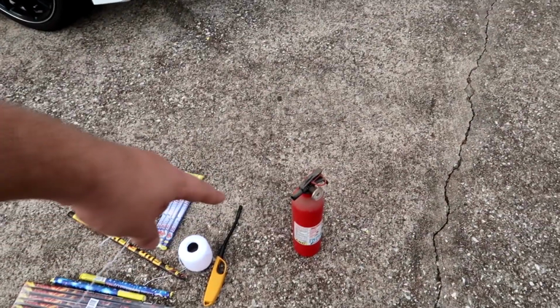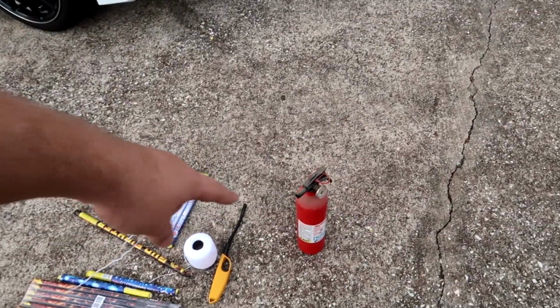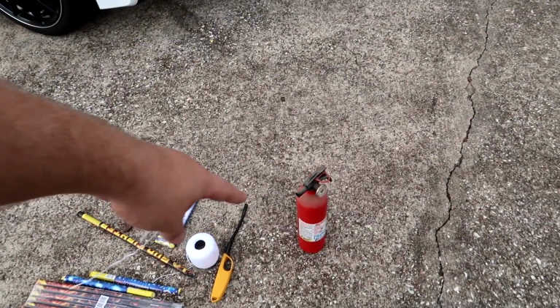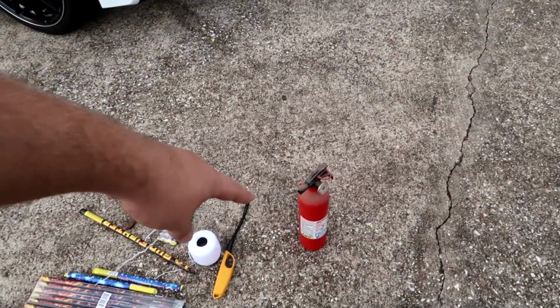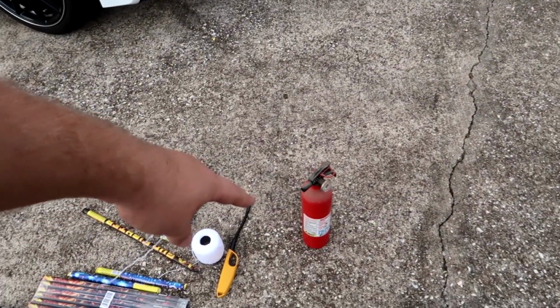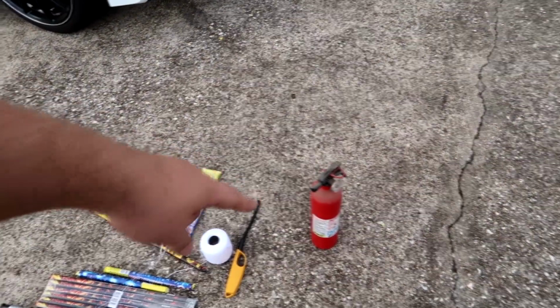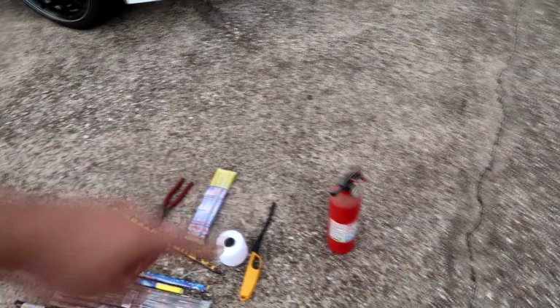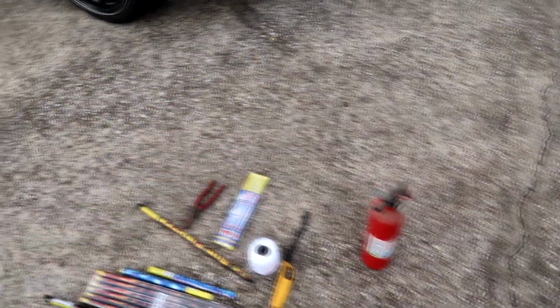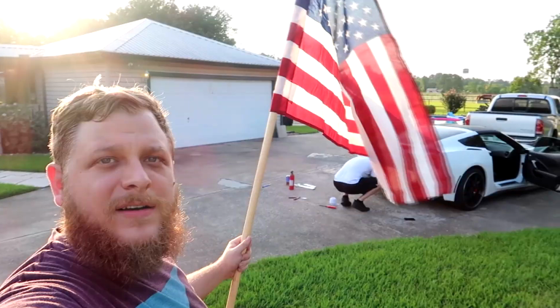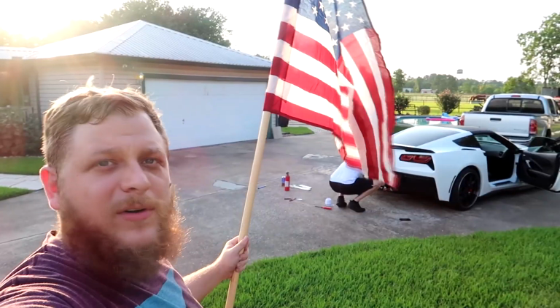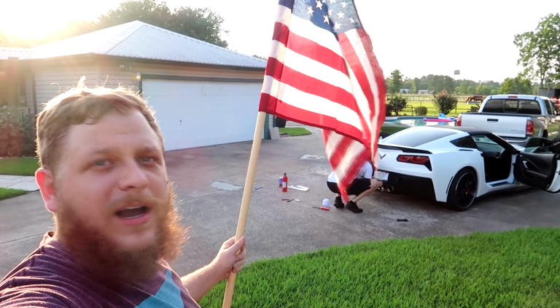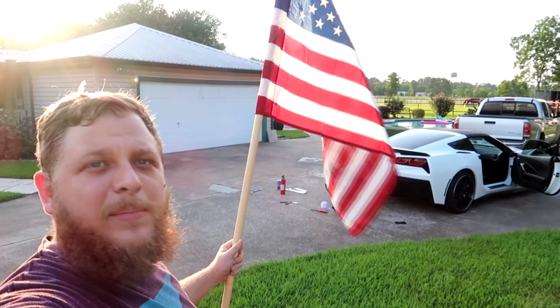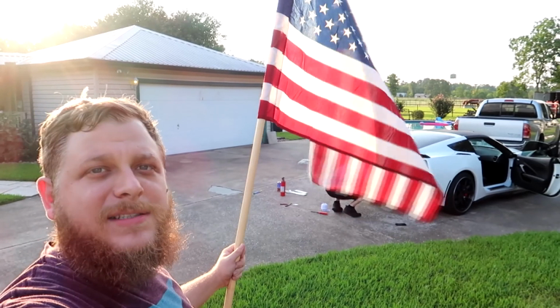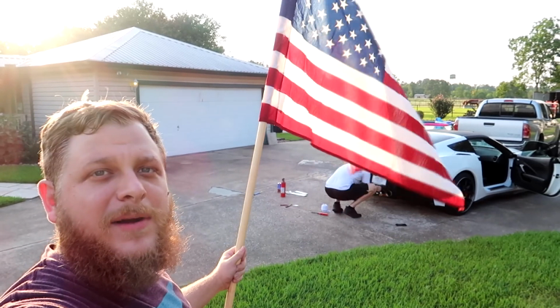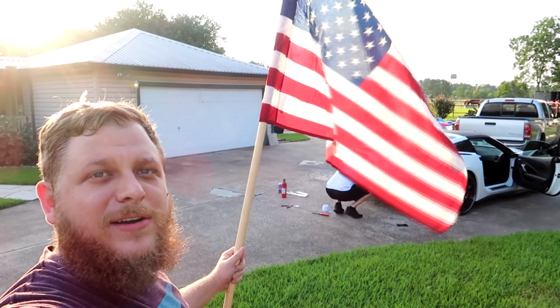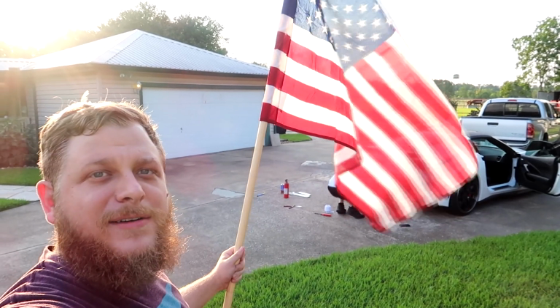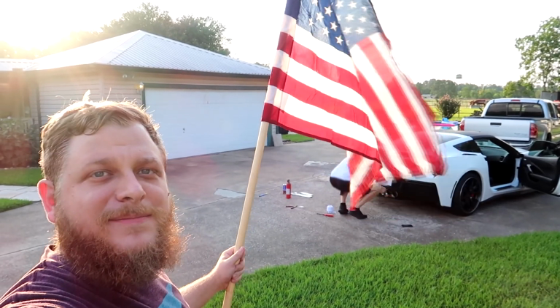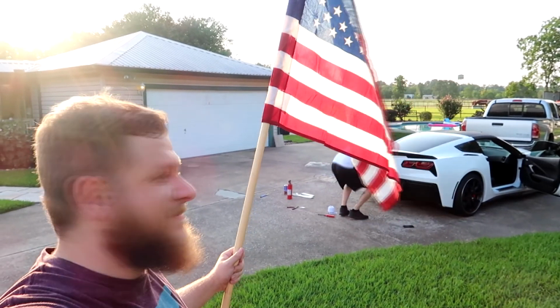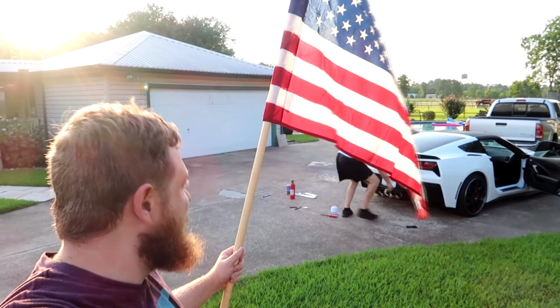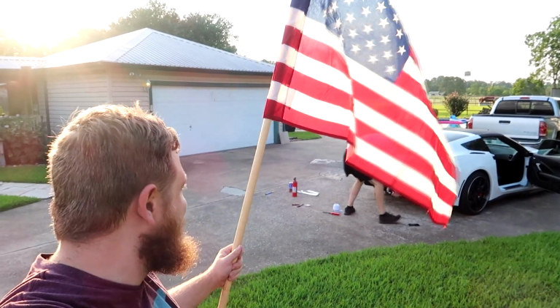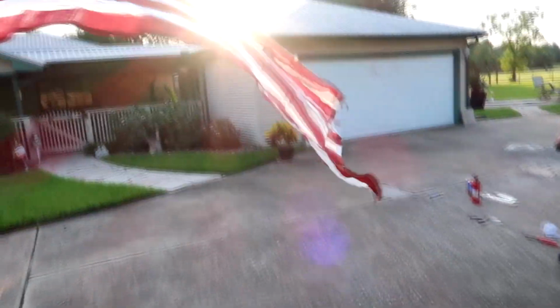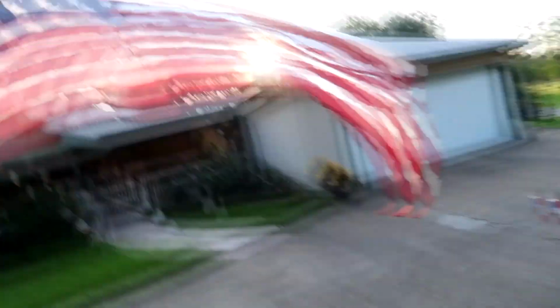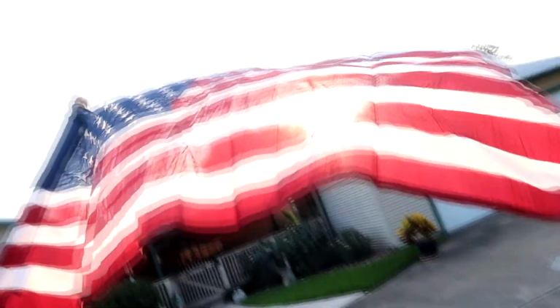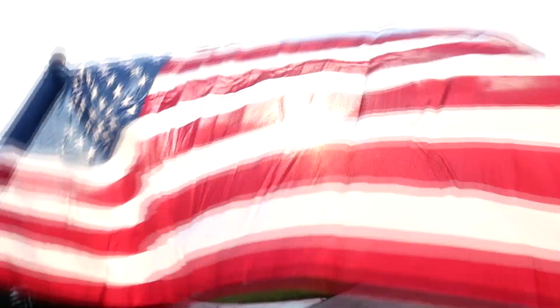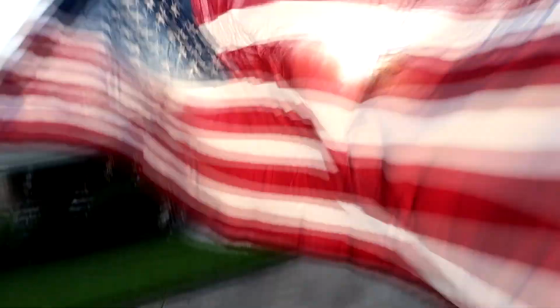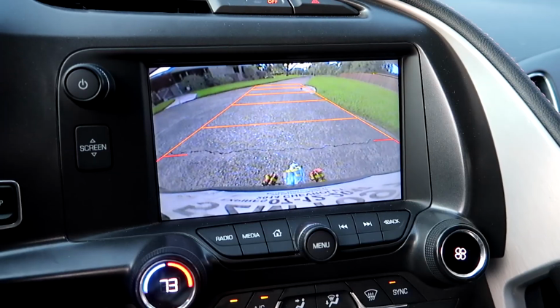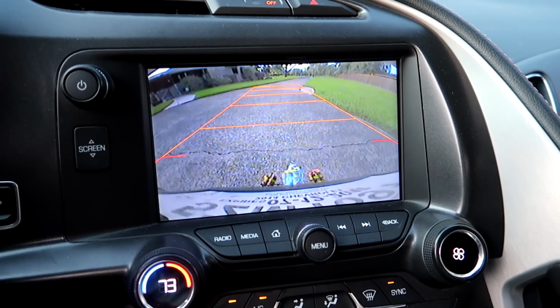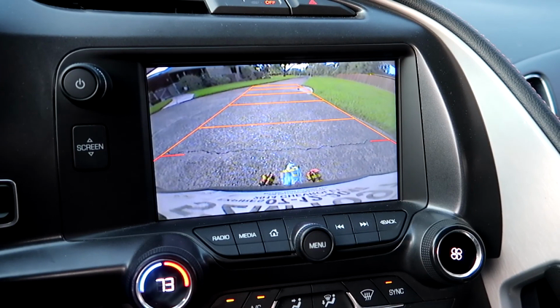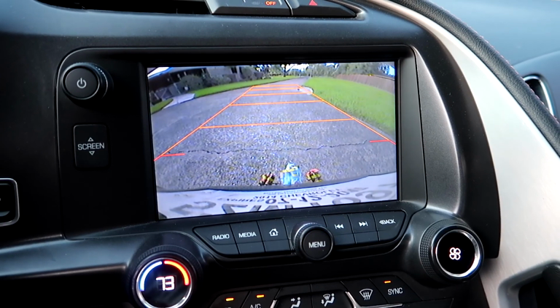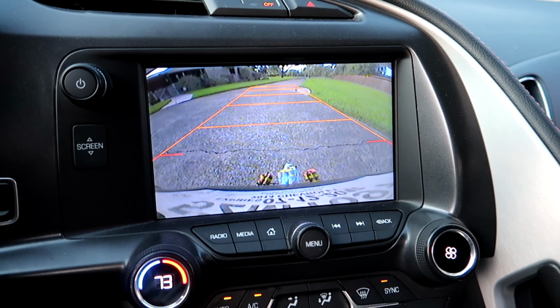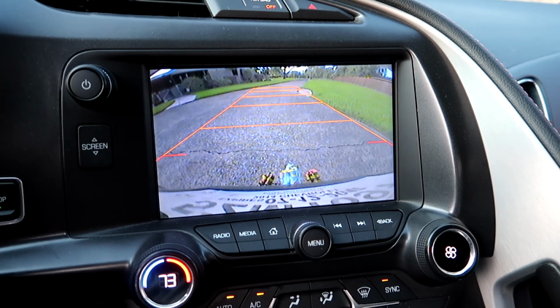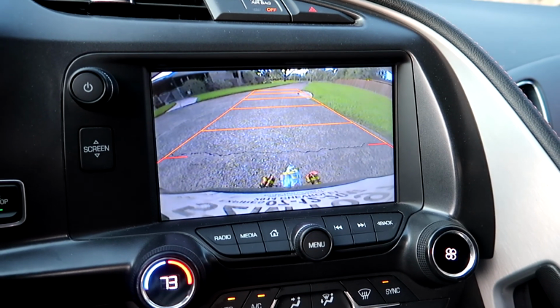Be safe, kids. Have a fire extinguisher on hand. God bless America. God damn. That's a hilarious sight right there.